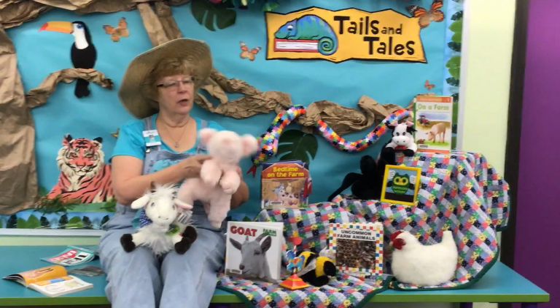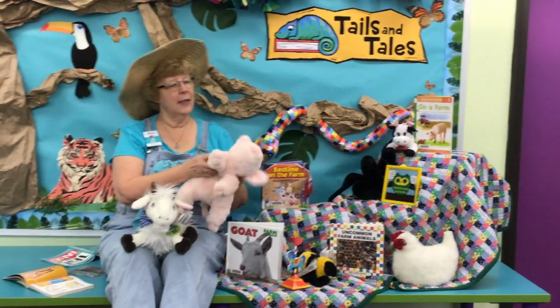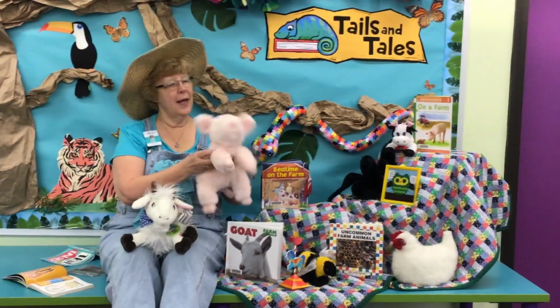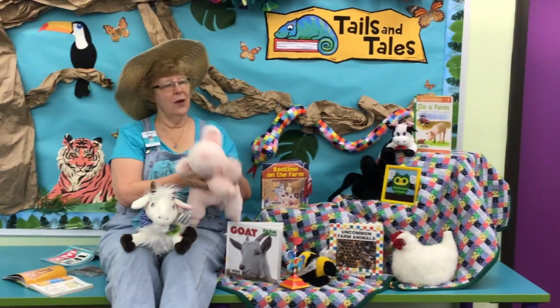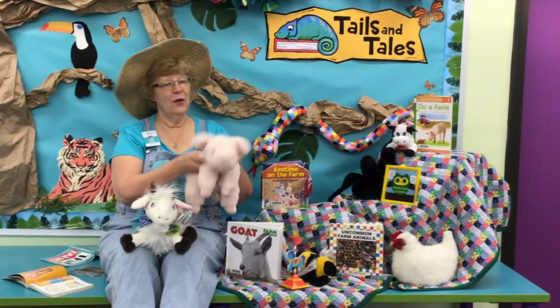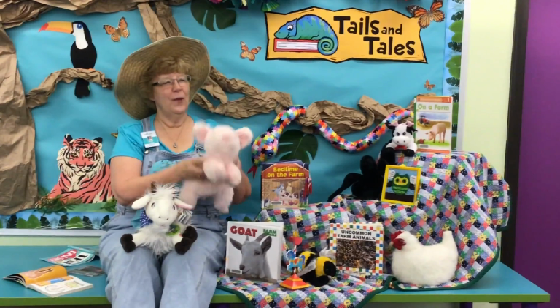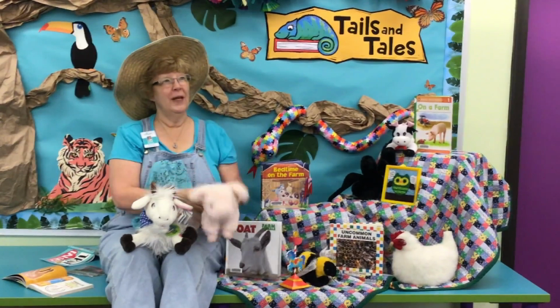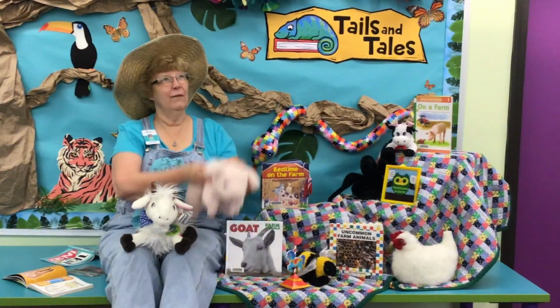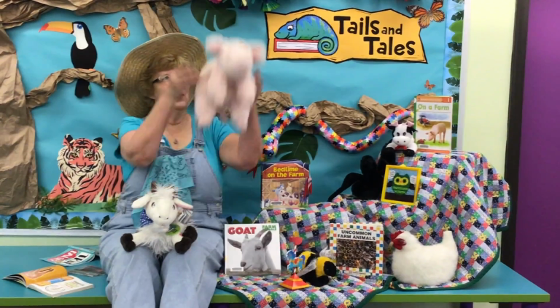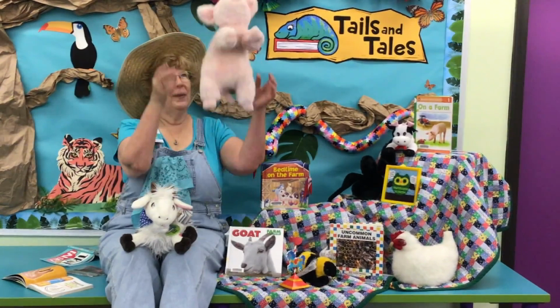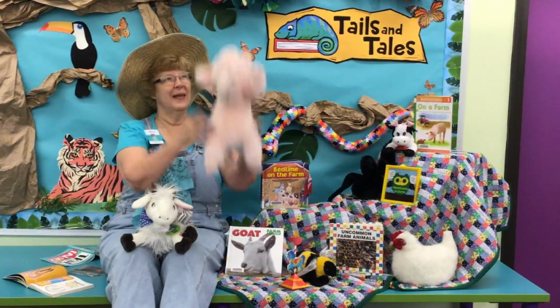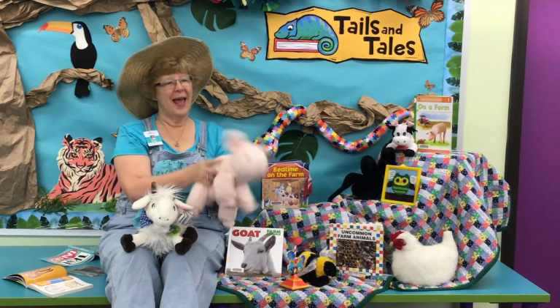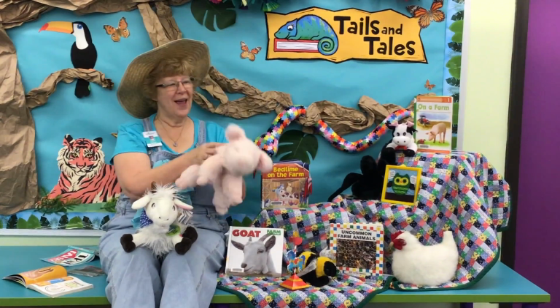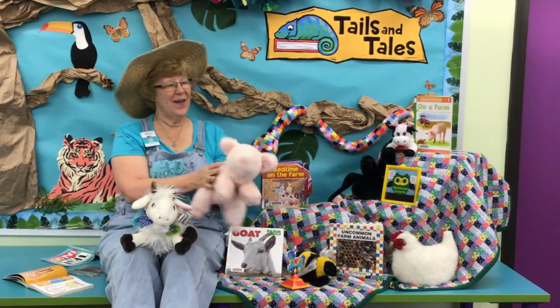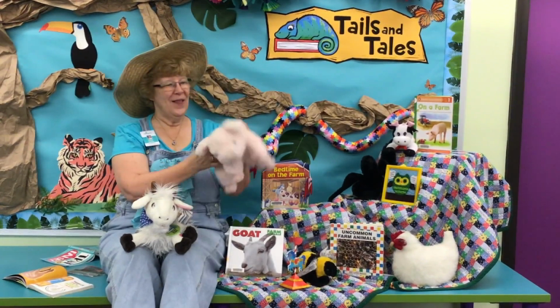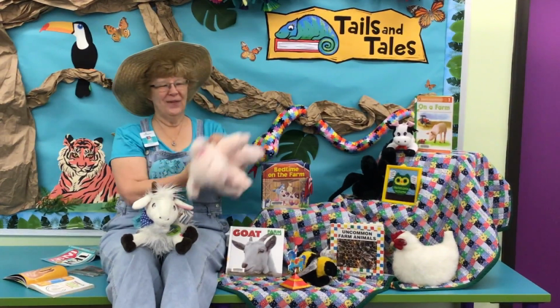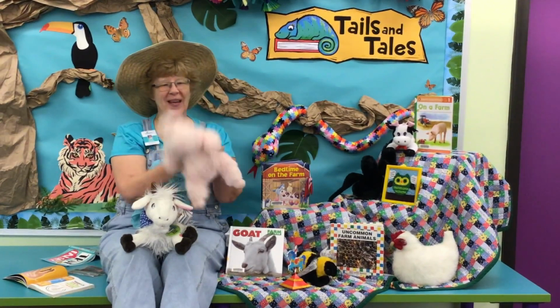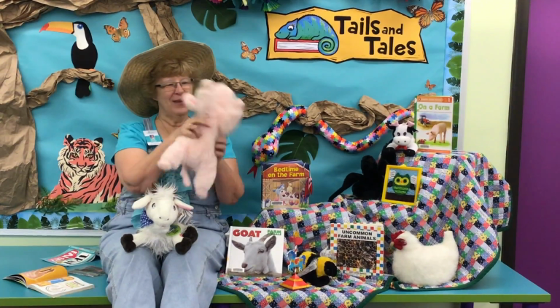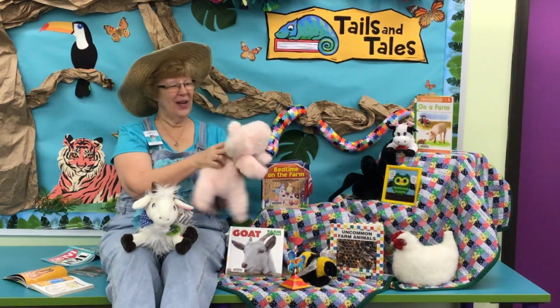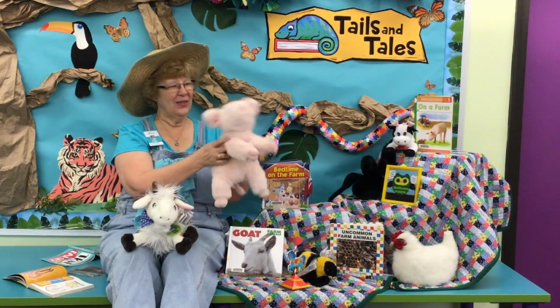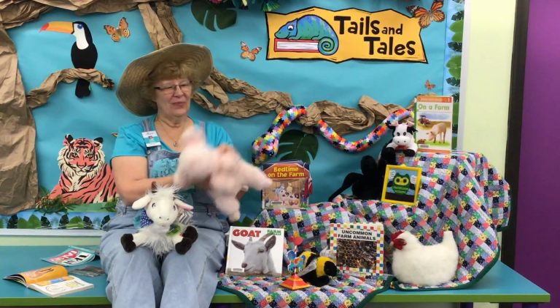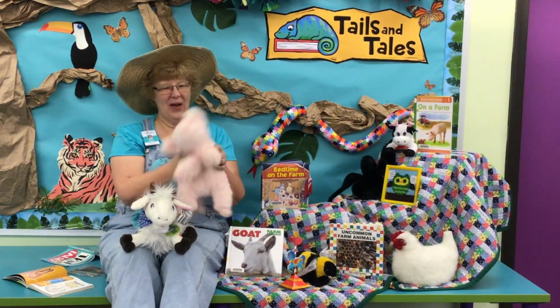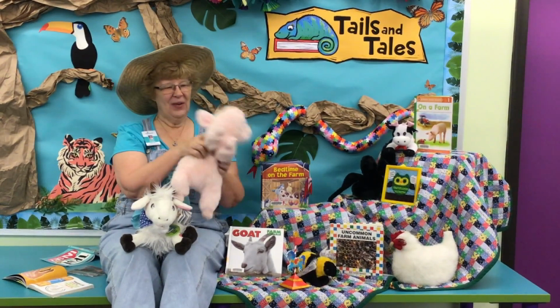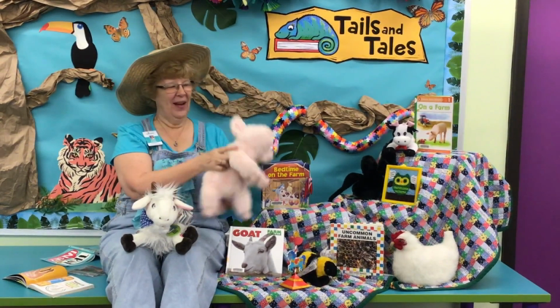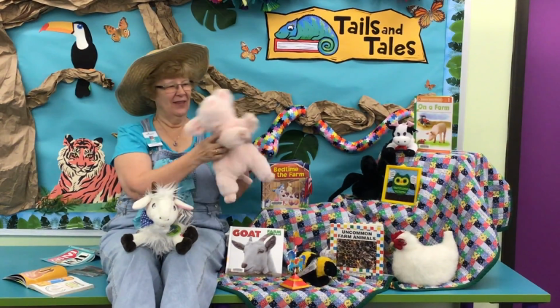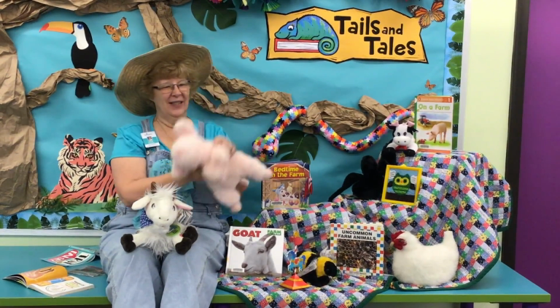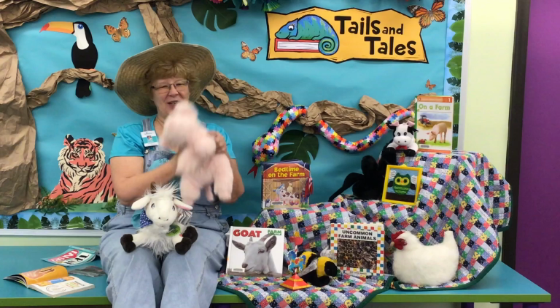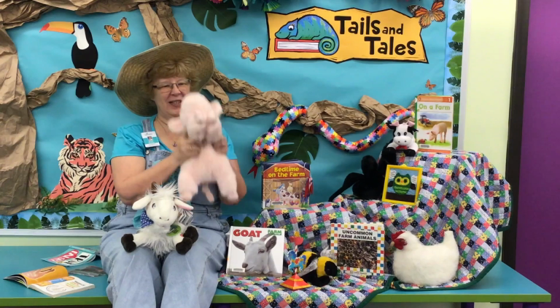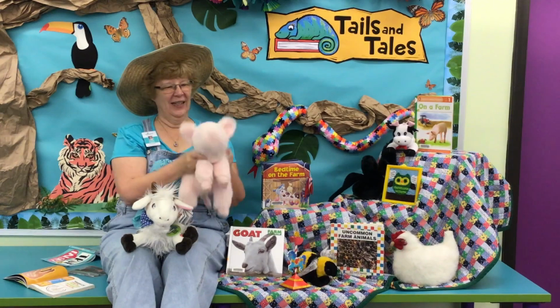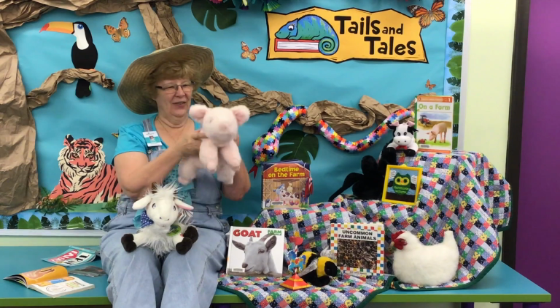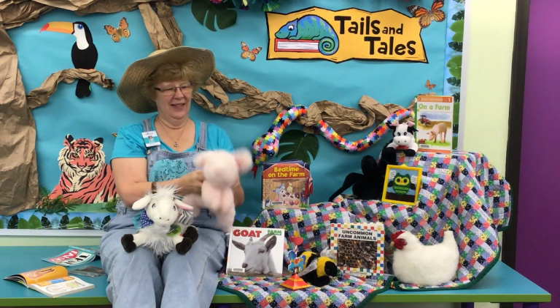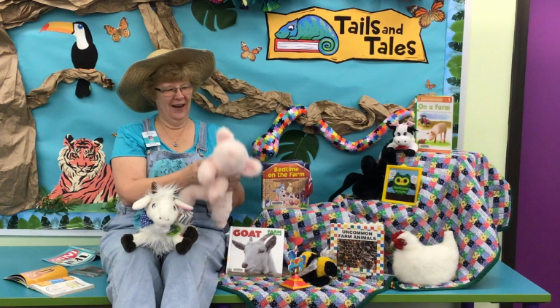Dickory dare, the piggy flew up in the air, the man in brown, seen broad in brown, dickory dickory dare.